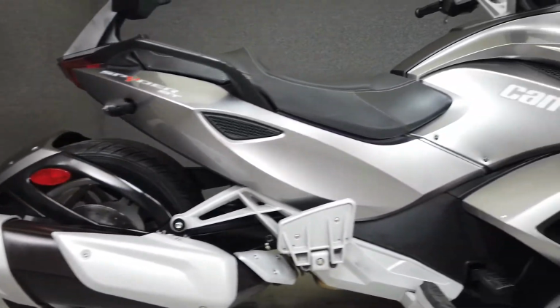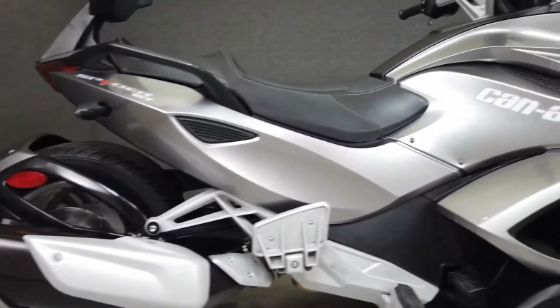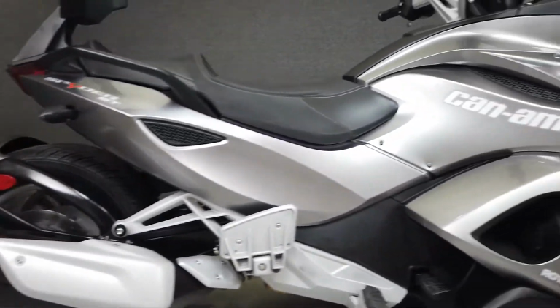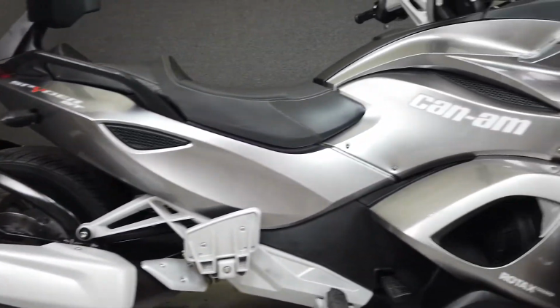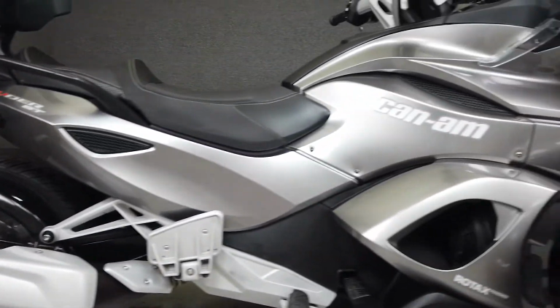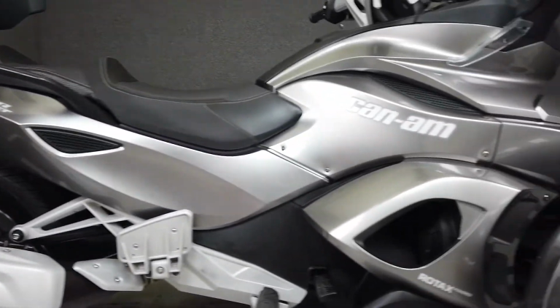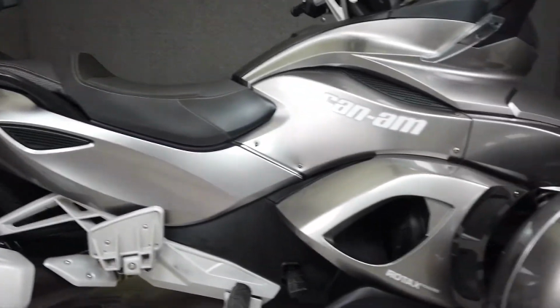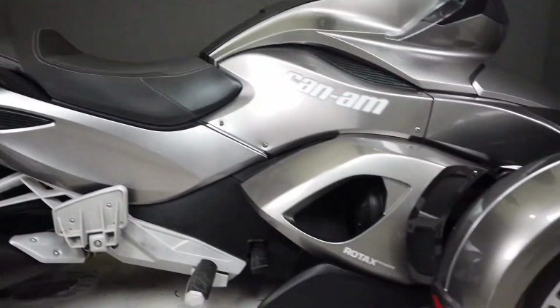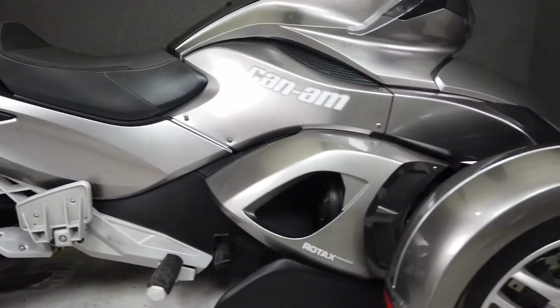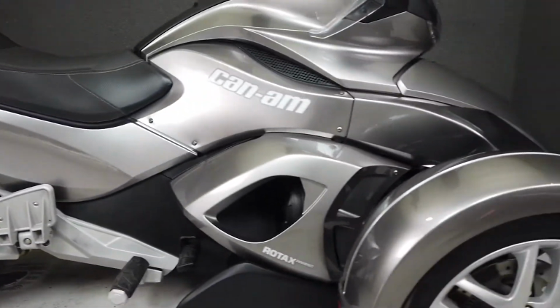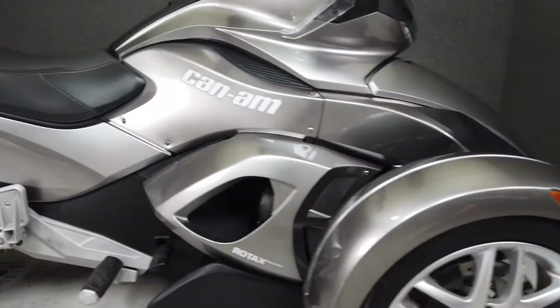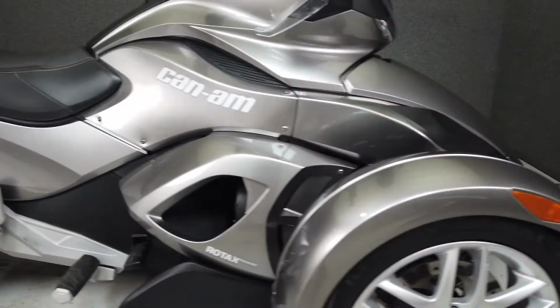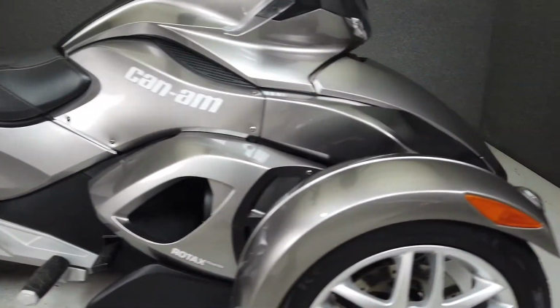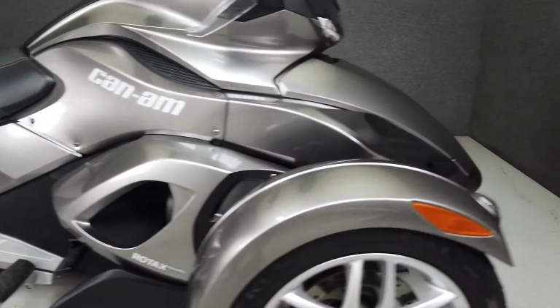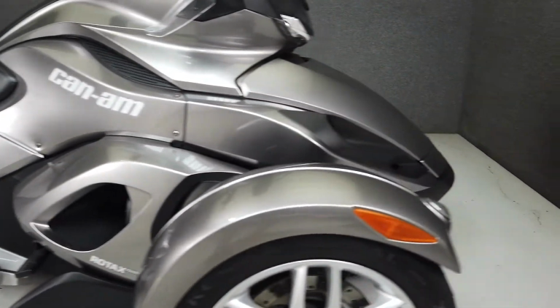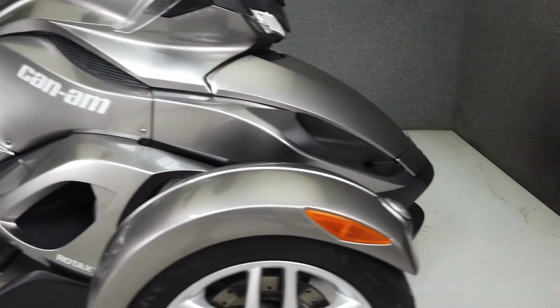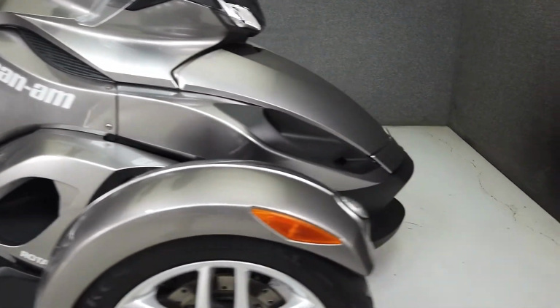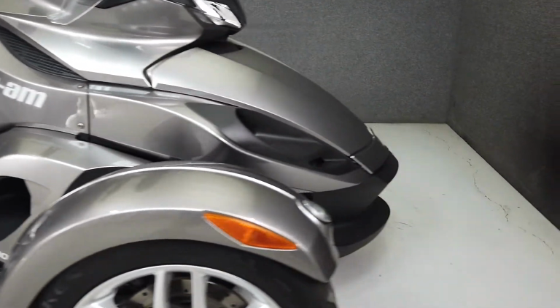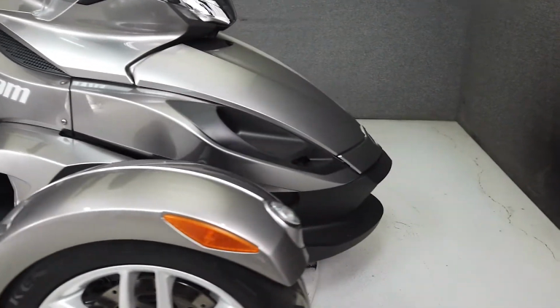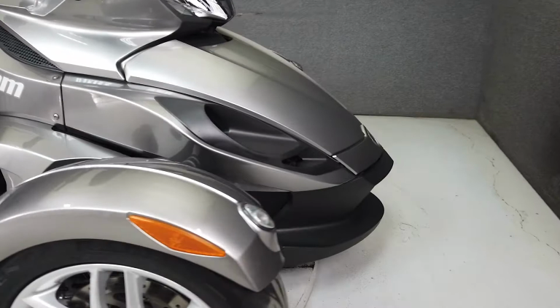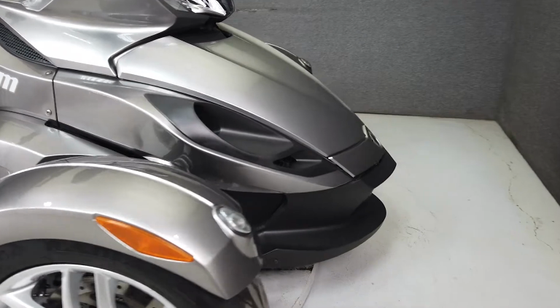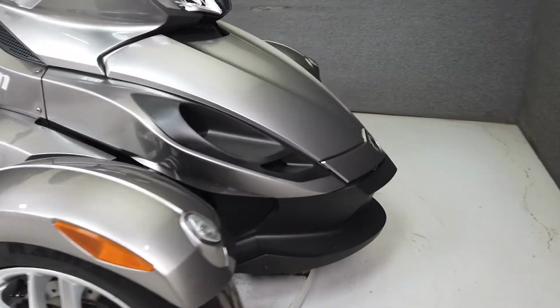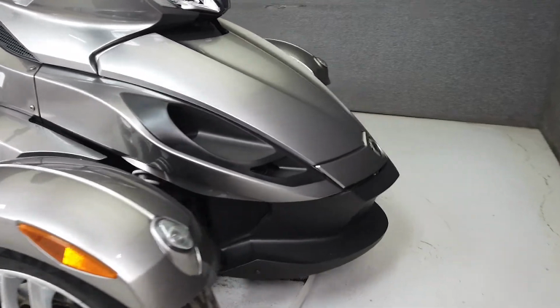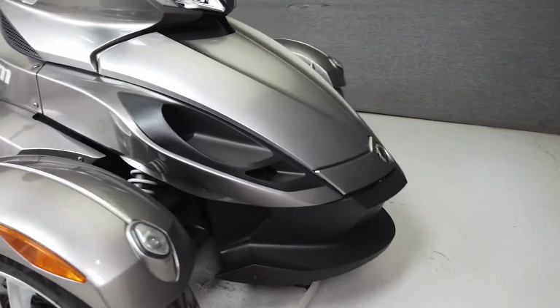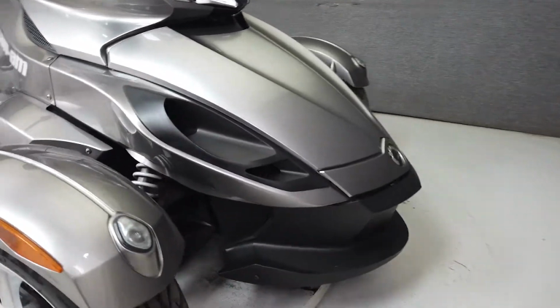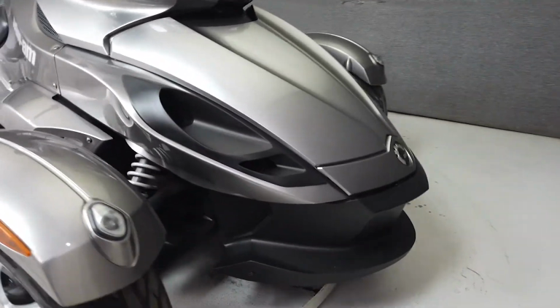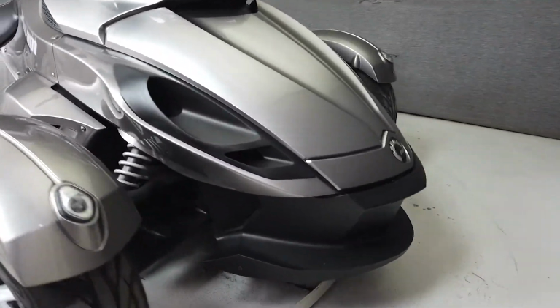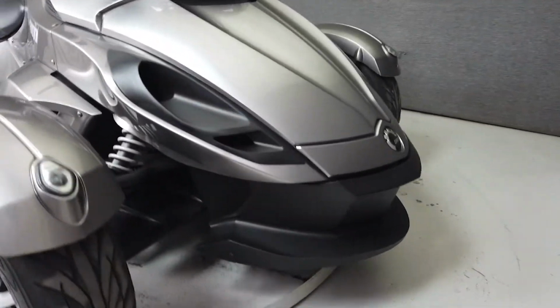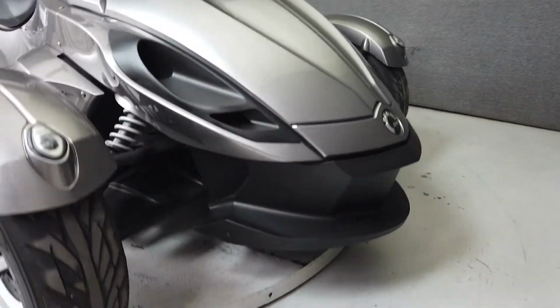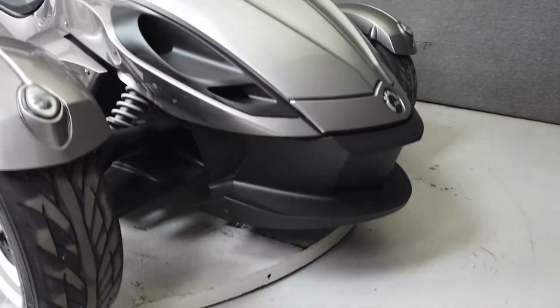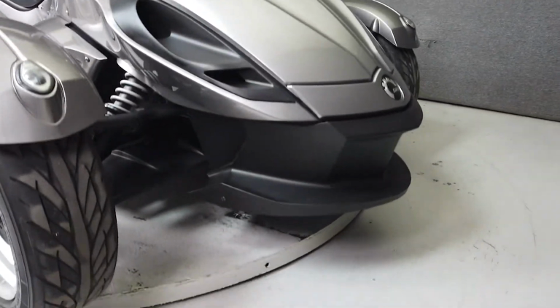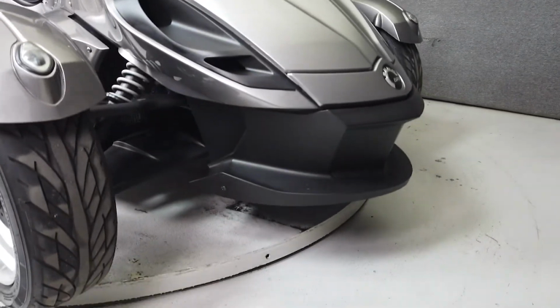If you love motorcycling but need the stability of three wheels on the ground, the Spyder is a fantastic choice.